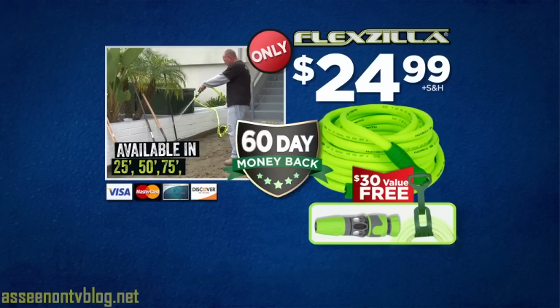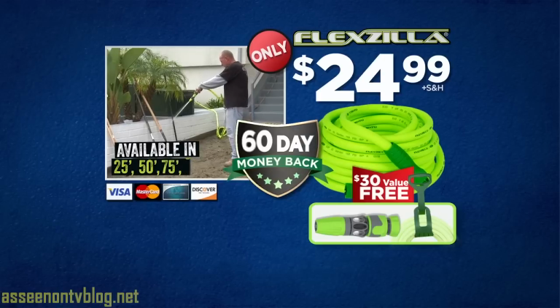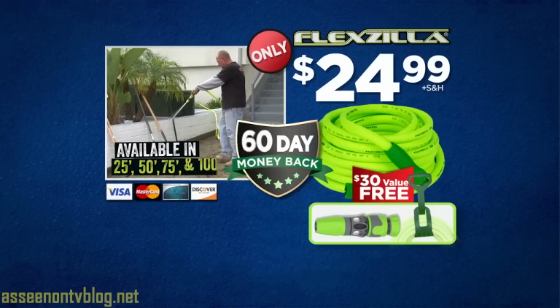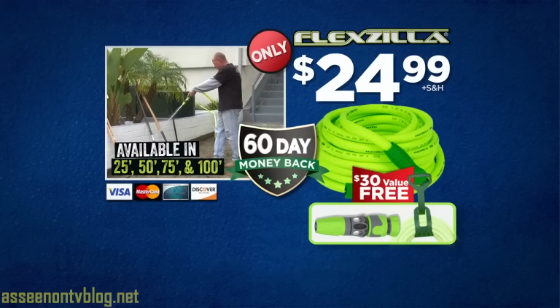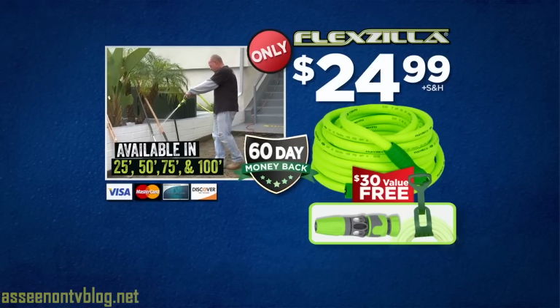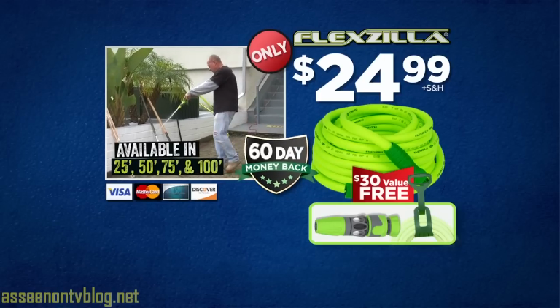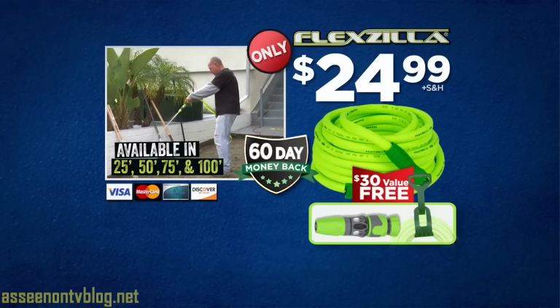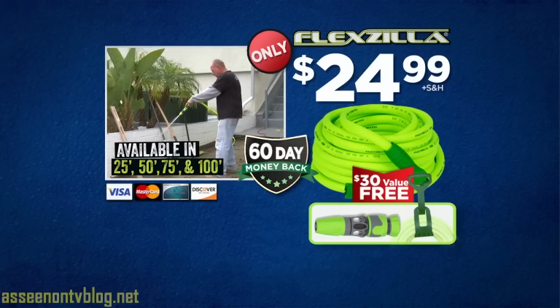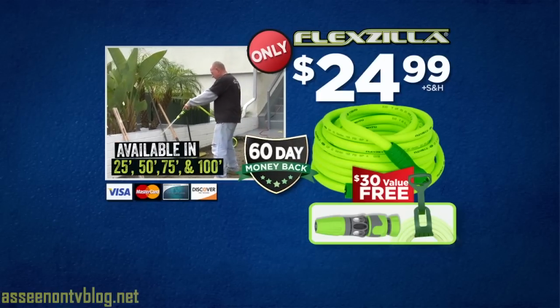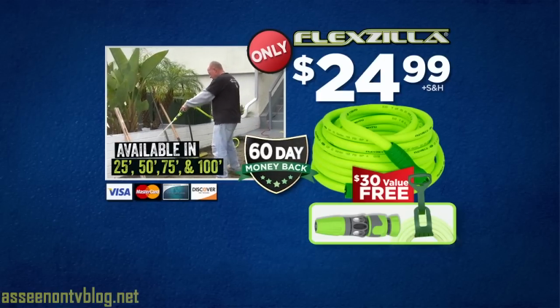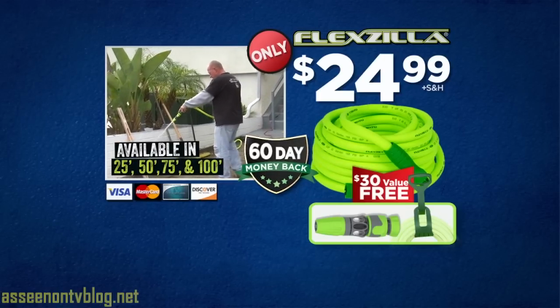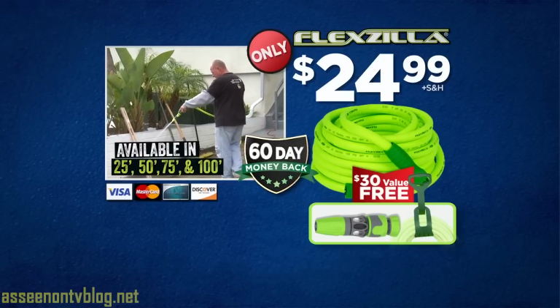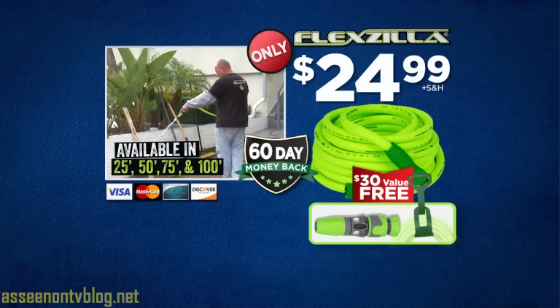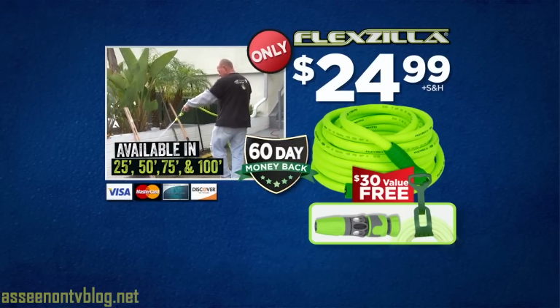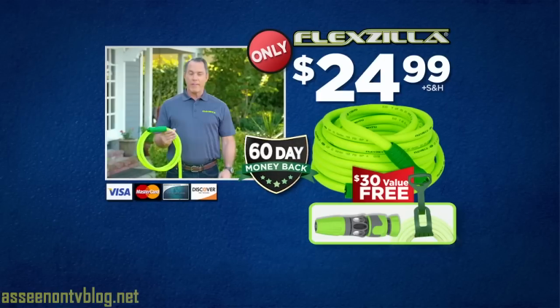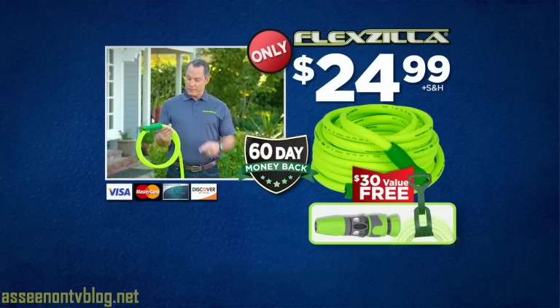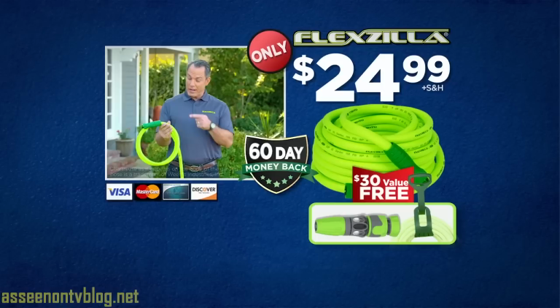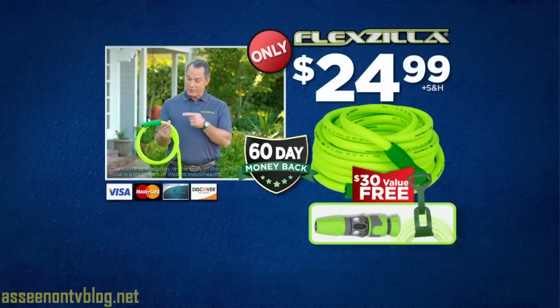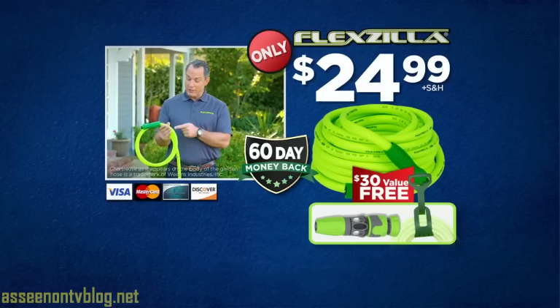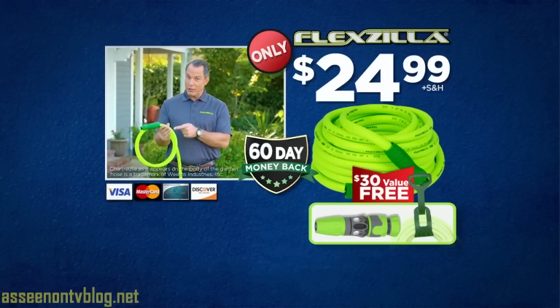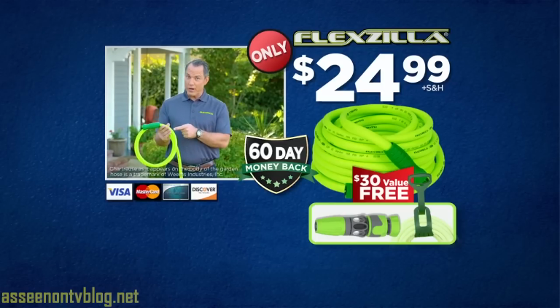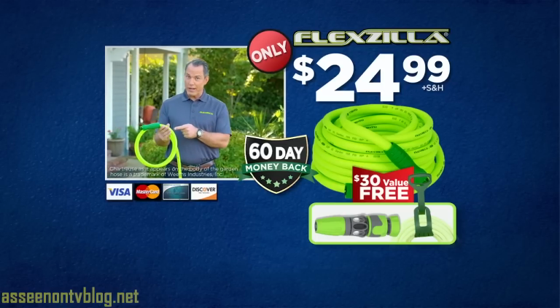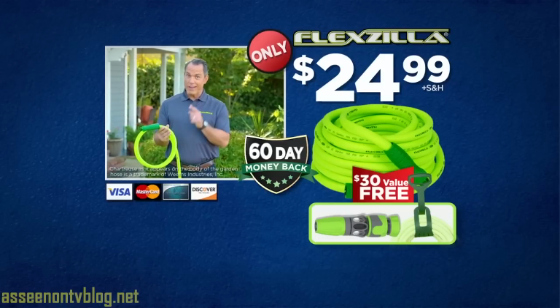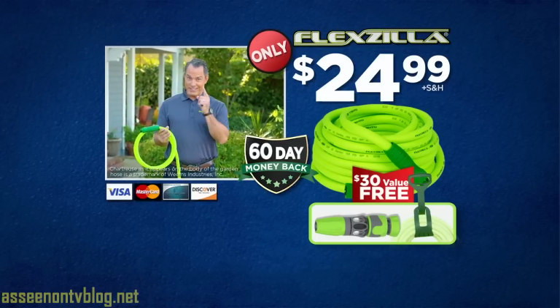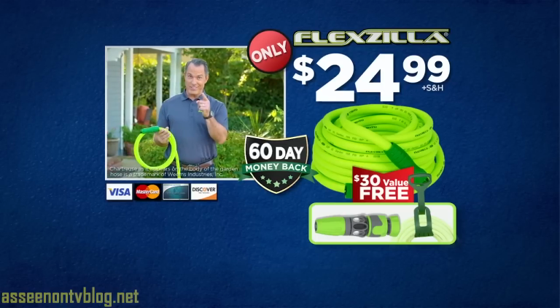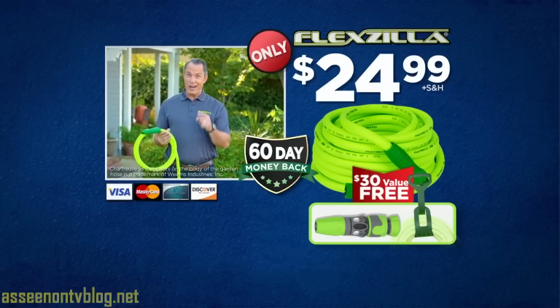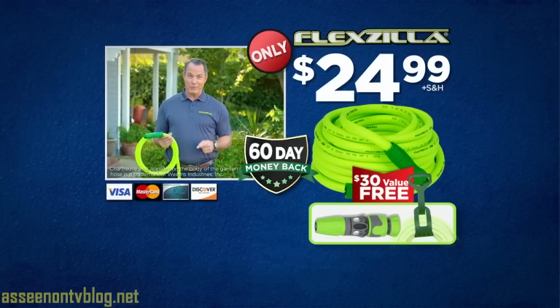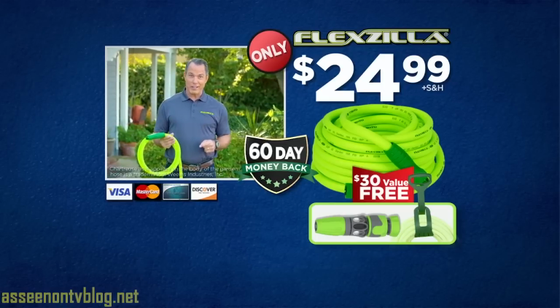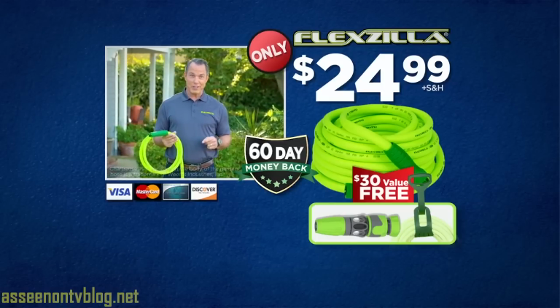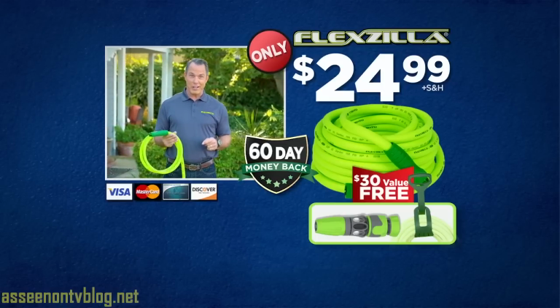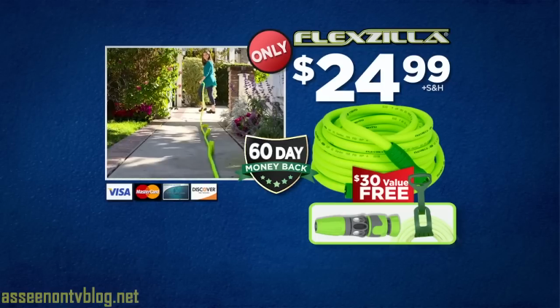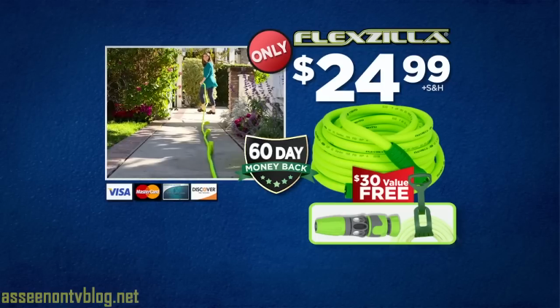Get your Flexzilla today — it's the kink-free, tangle-free, and worry-free hose, all with a full 60-day money-back guarantee. Additional lengths available. And remember: if it's not Zilla green, it's not a Flexzilla.